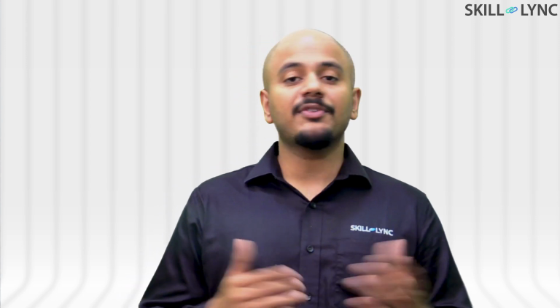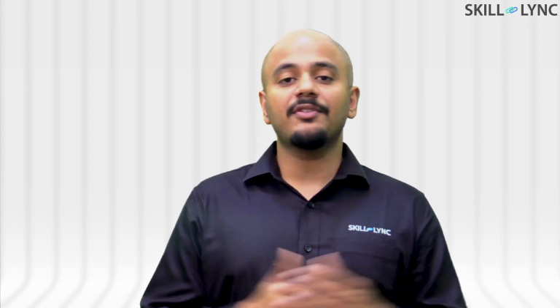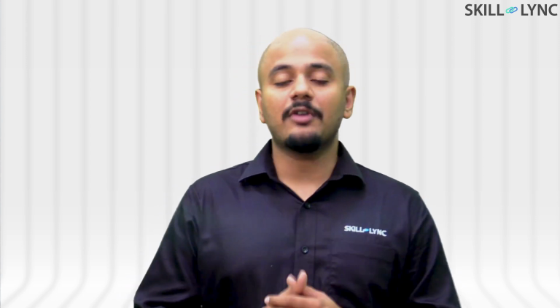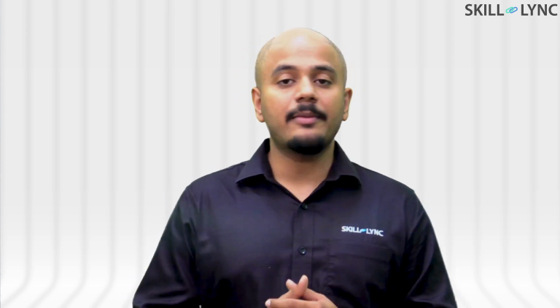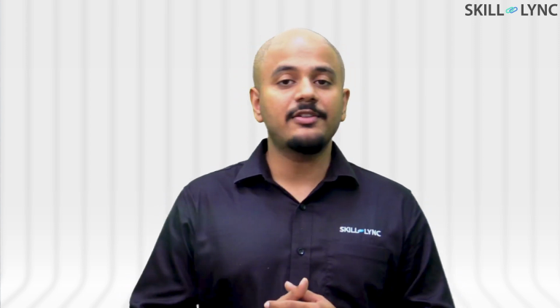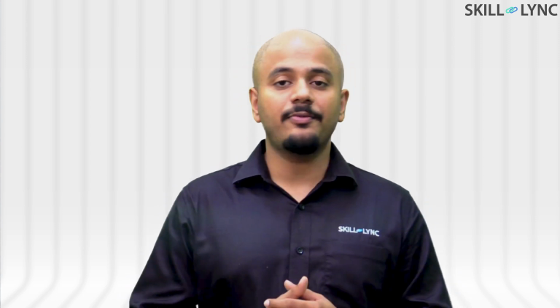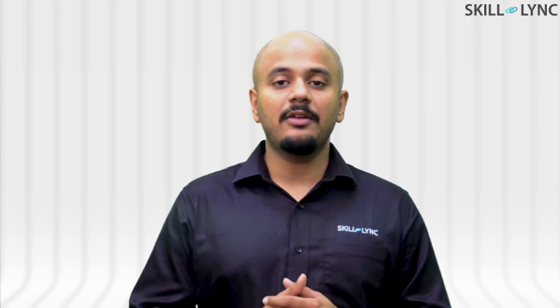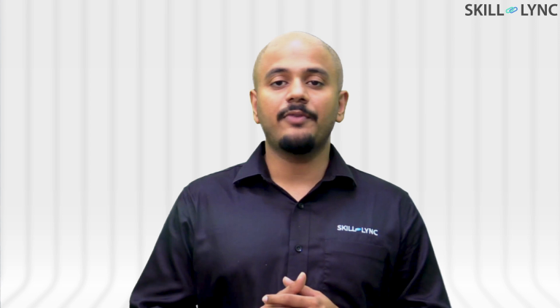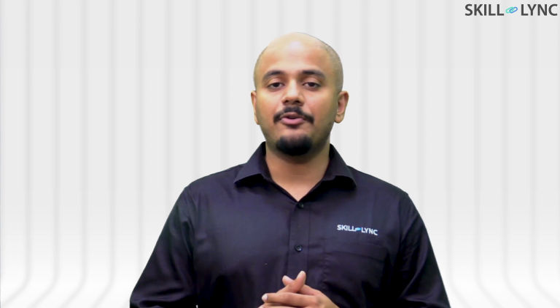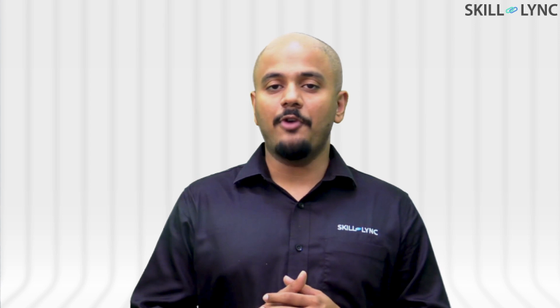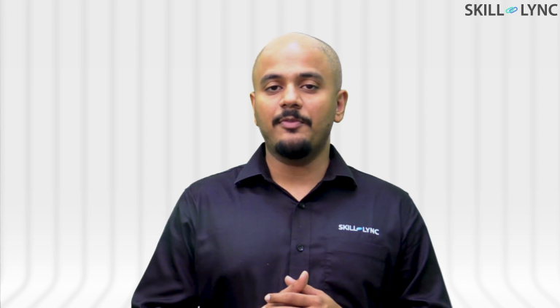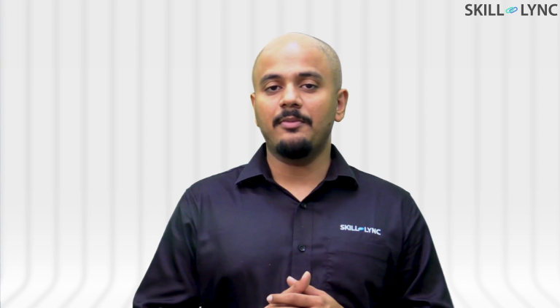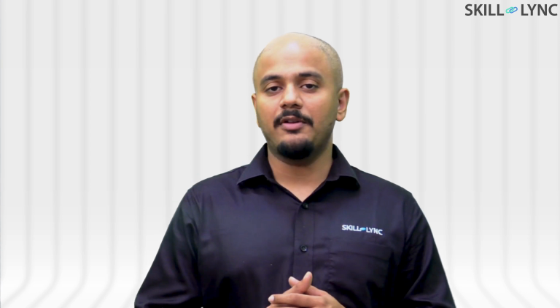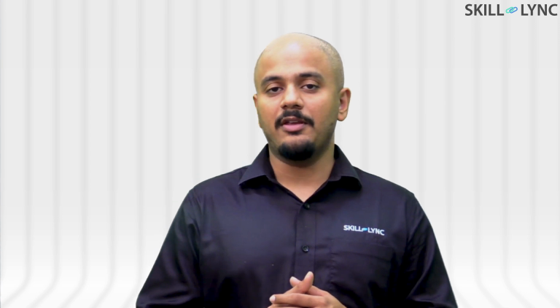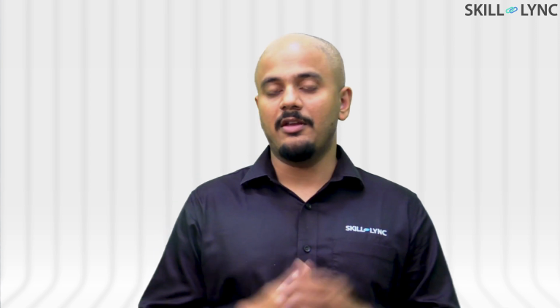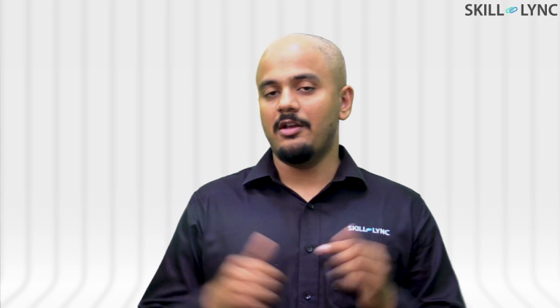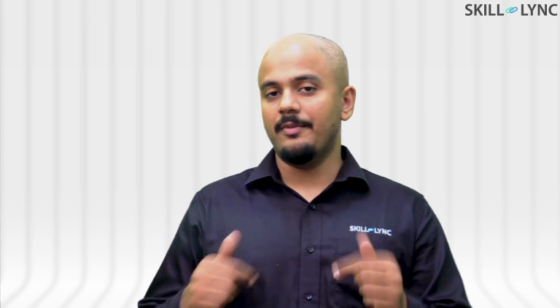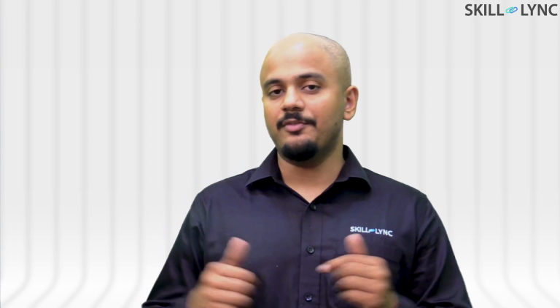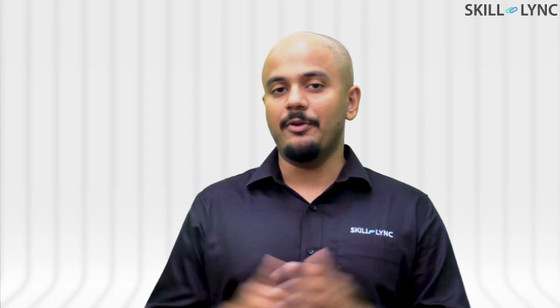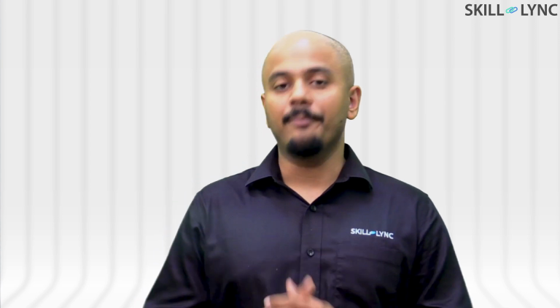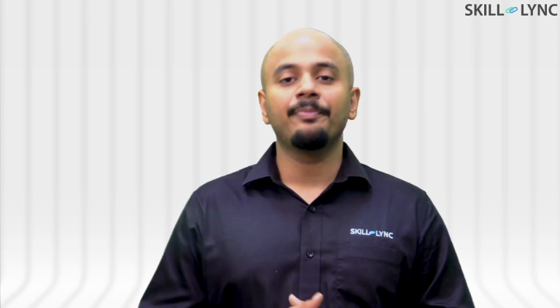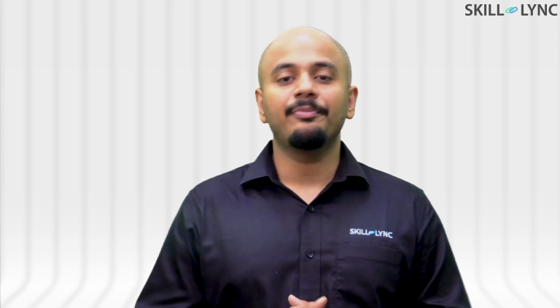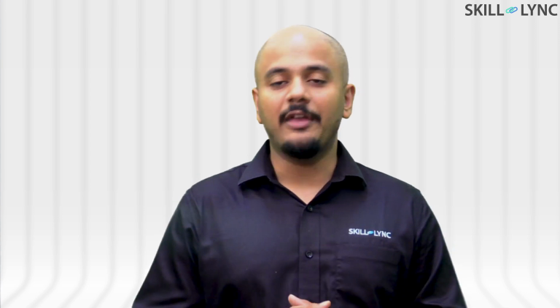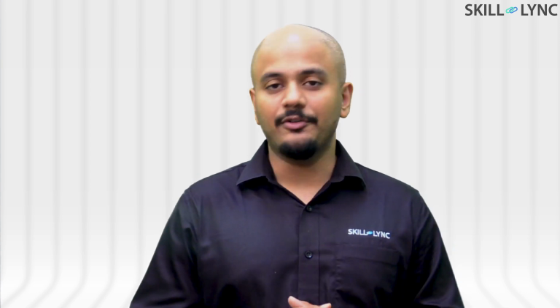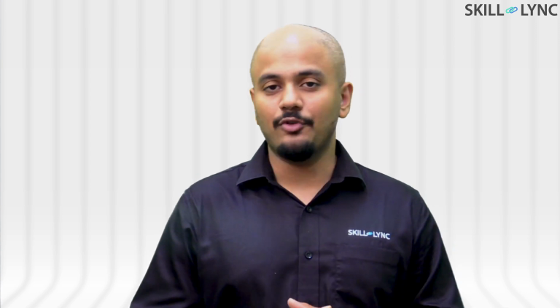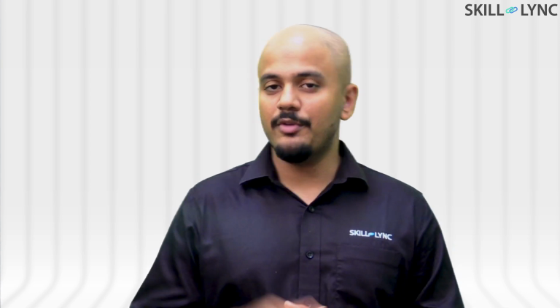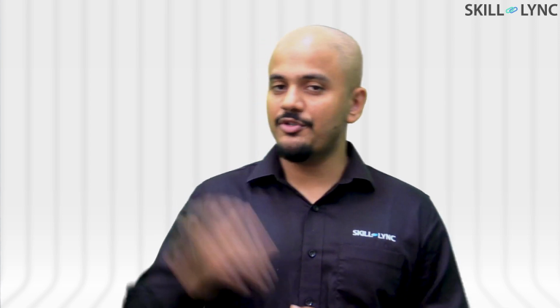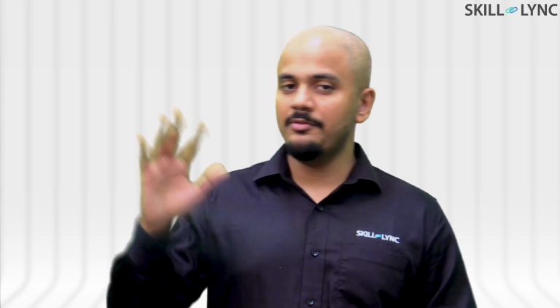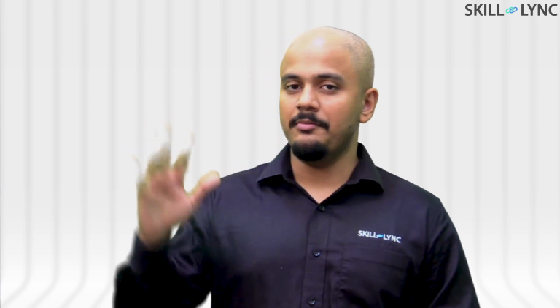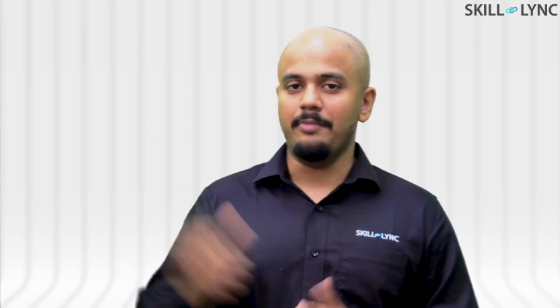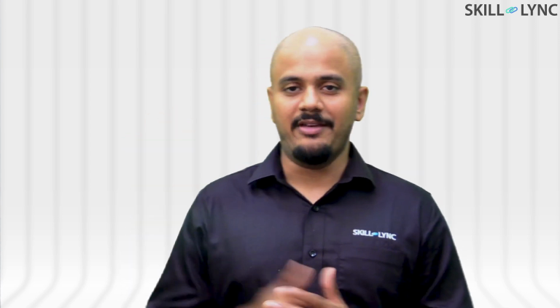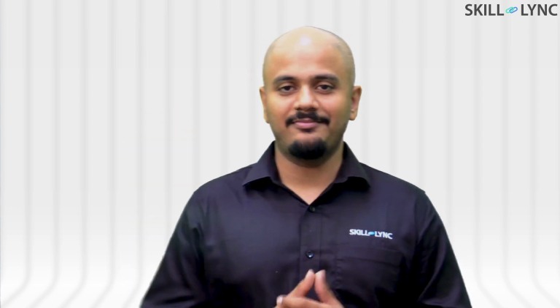I hope you guys found this video useful. If you have any questions or comments, feel free to drop them in the comments below. Thank you so much, bye.